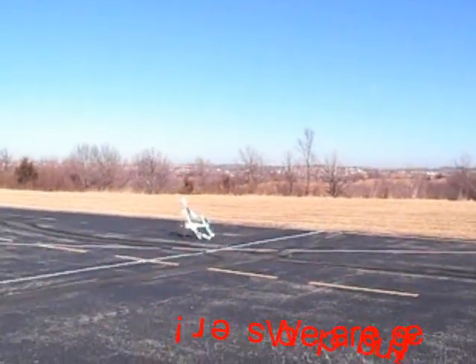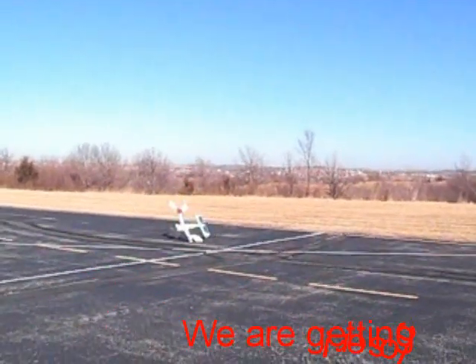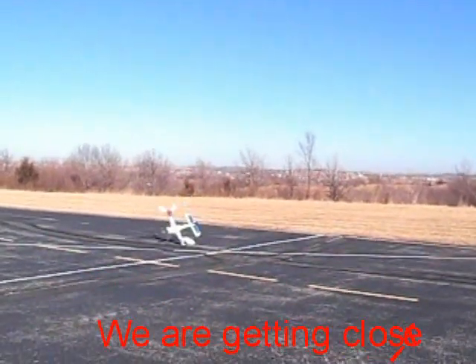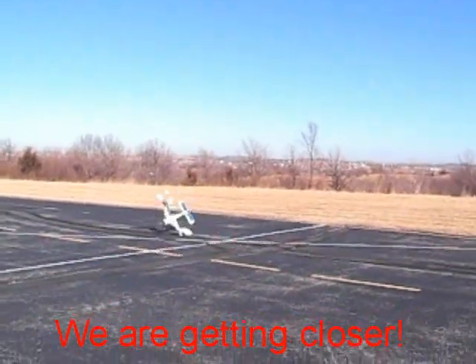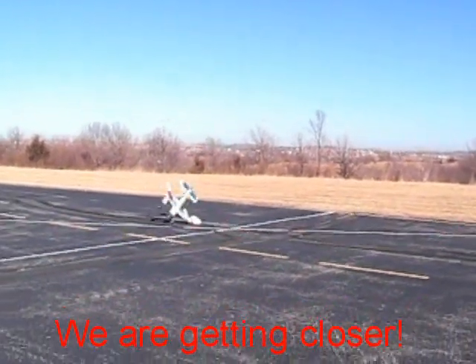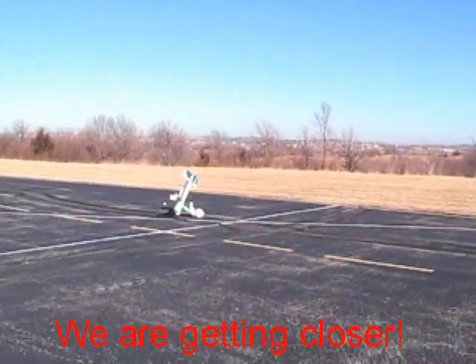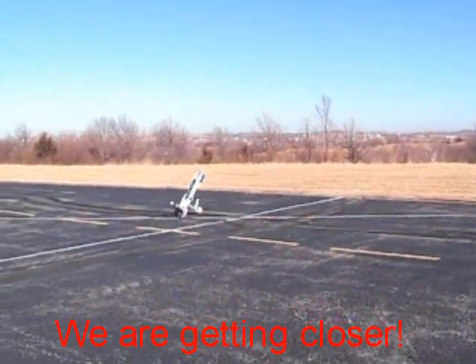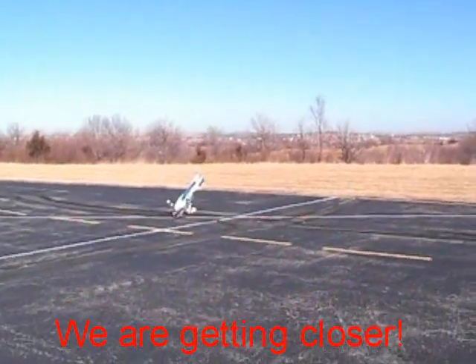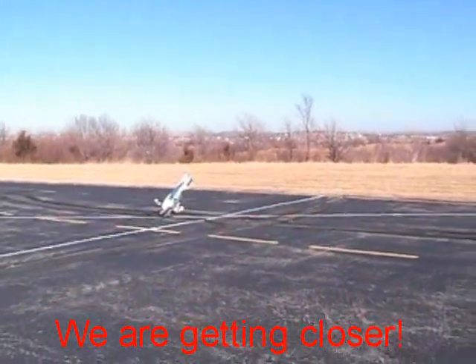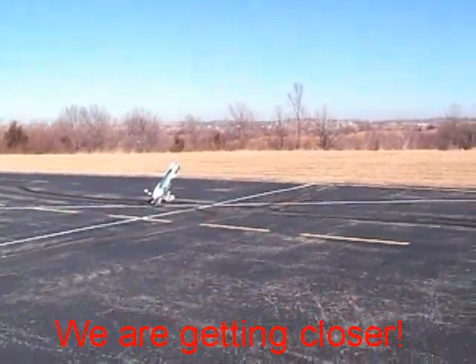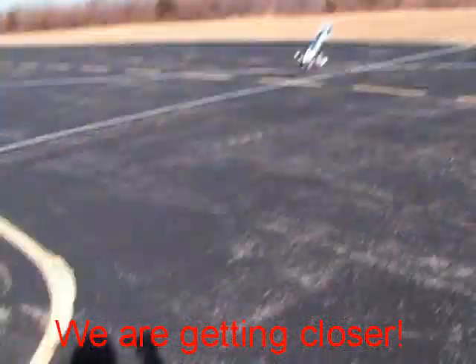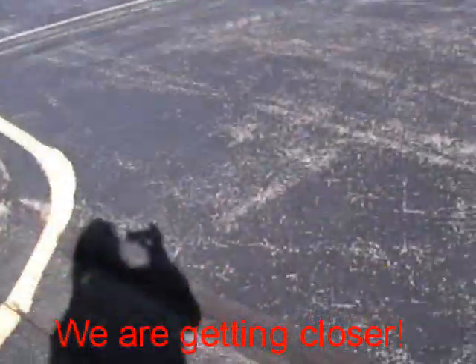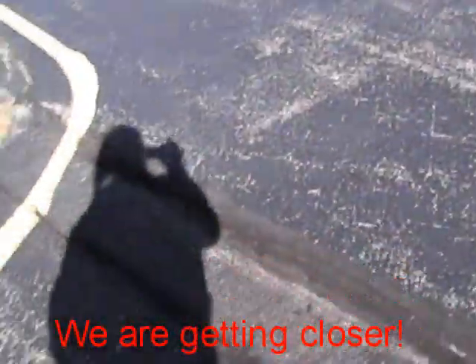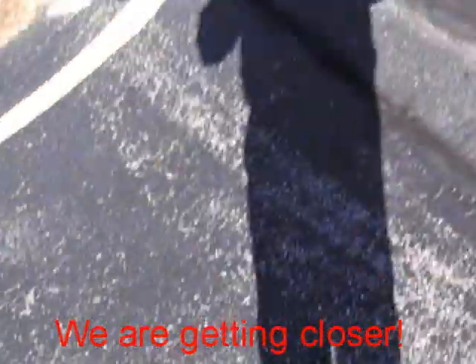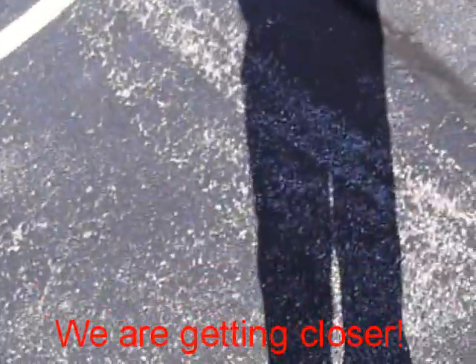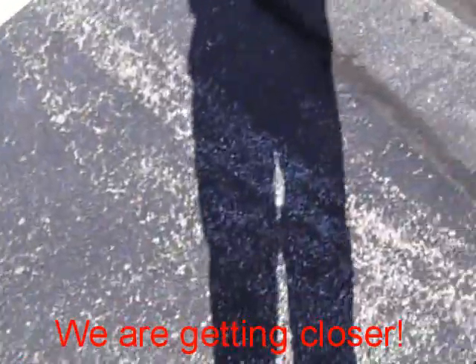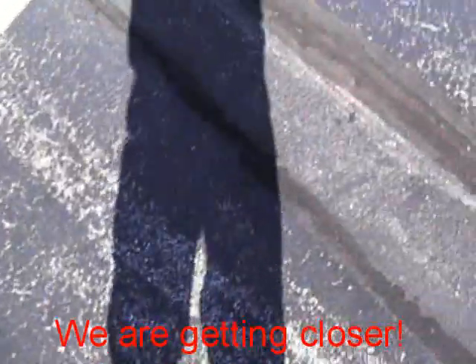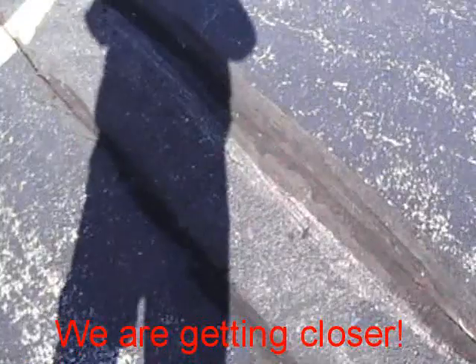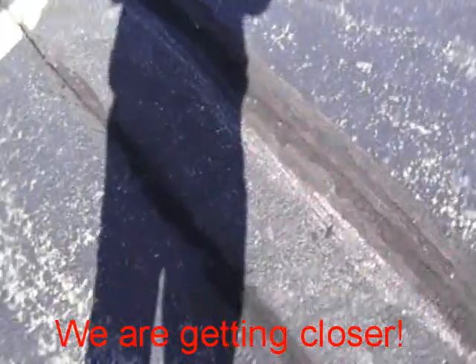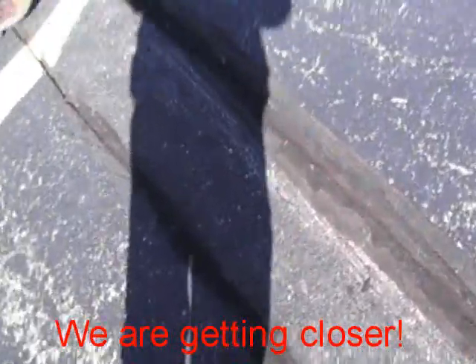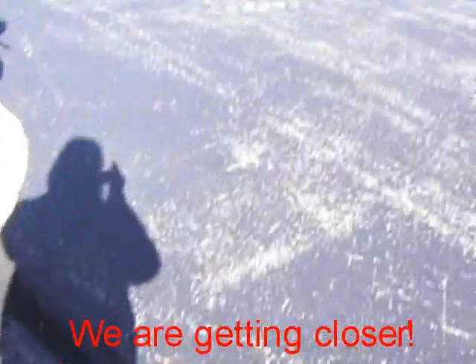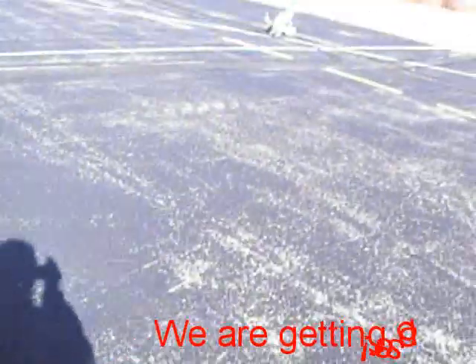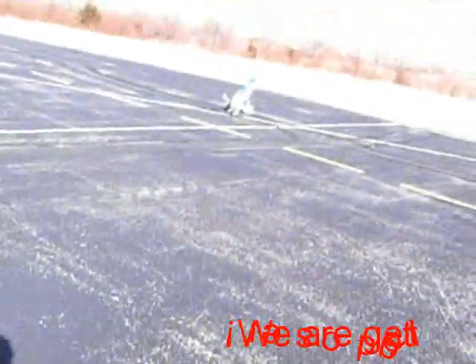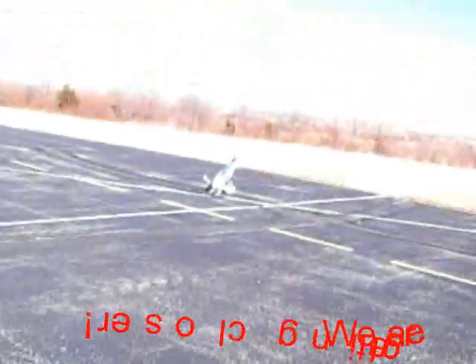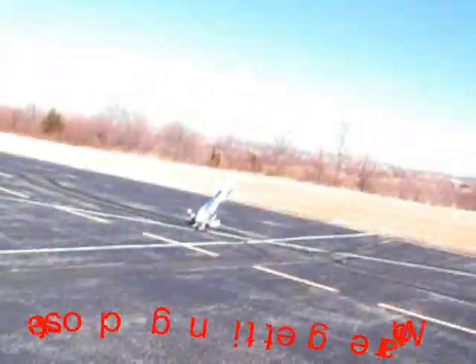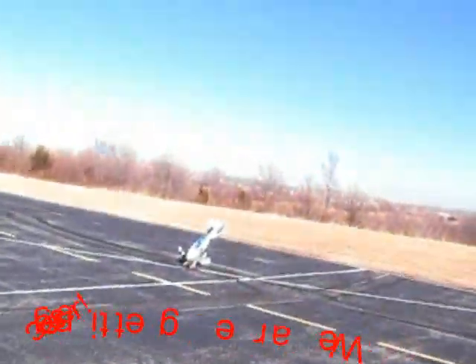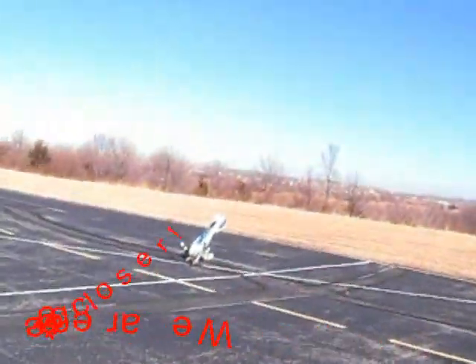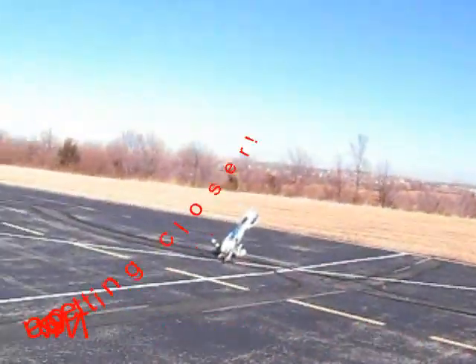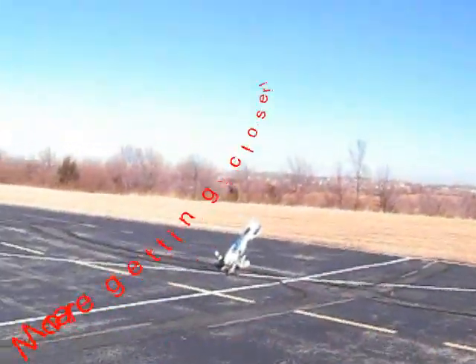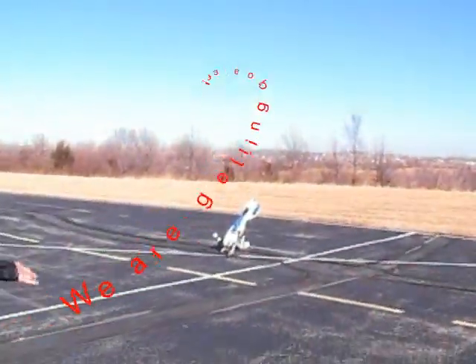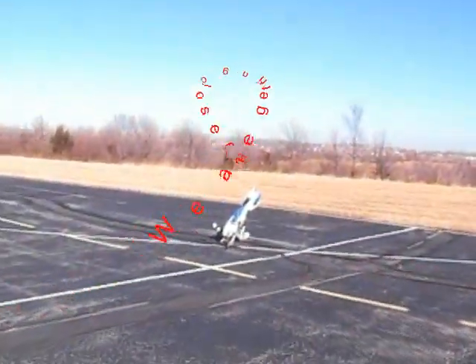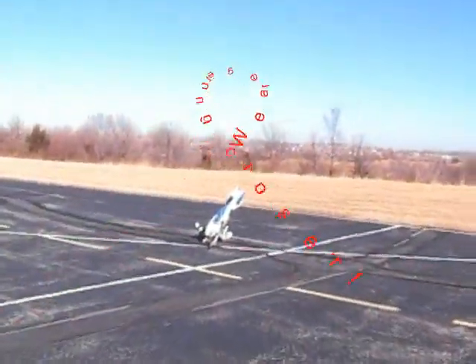Oh, not again! God, I hate that. Get that little video. Alright. Letting that part out.